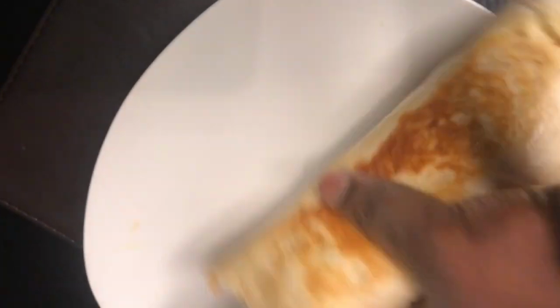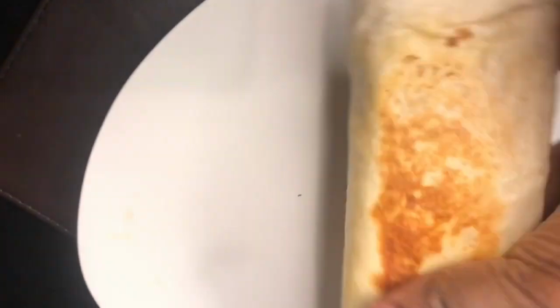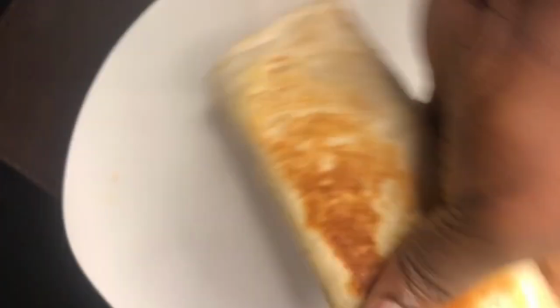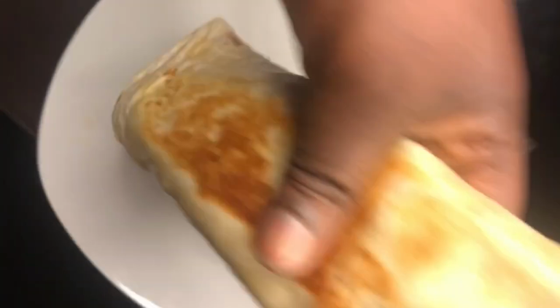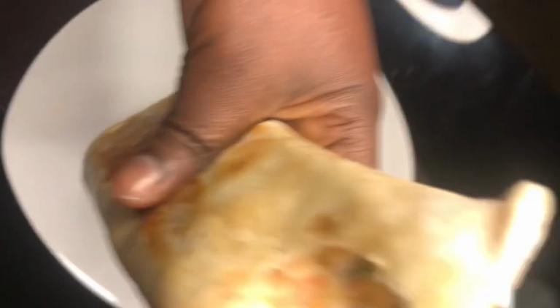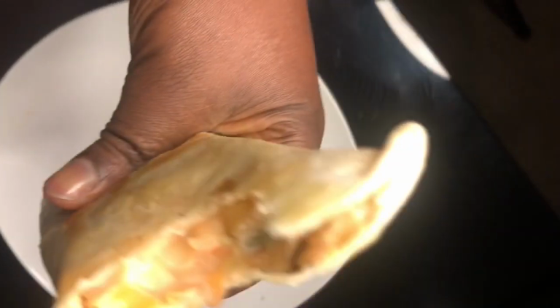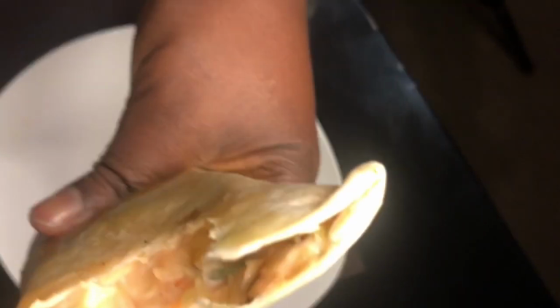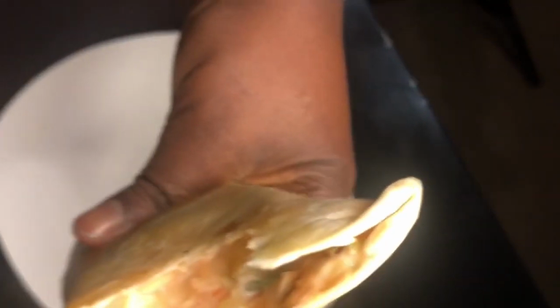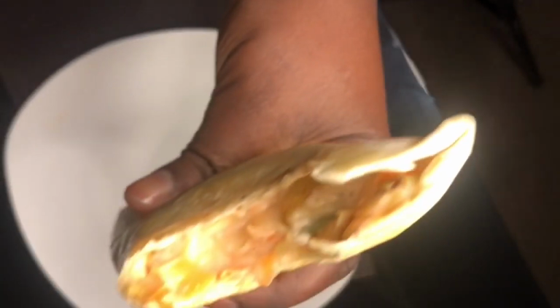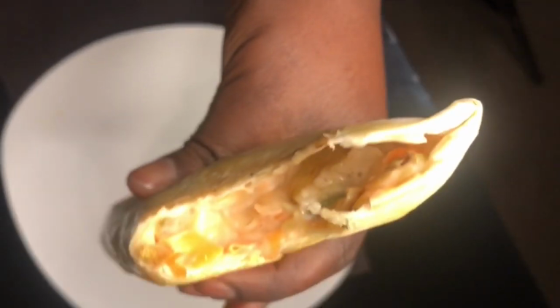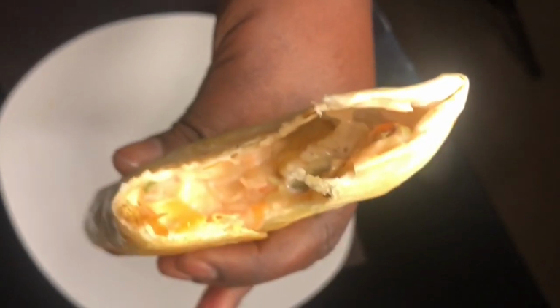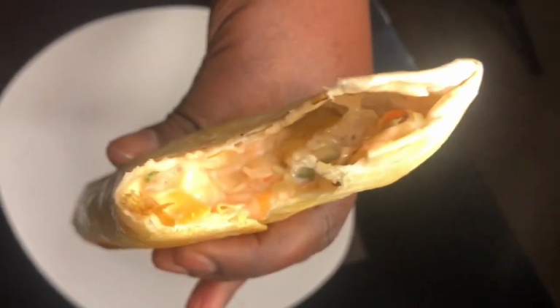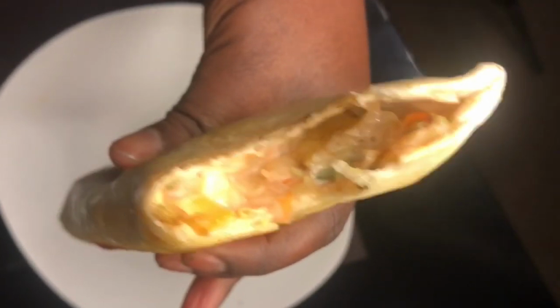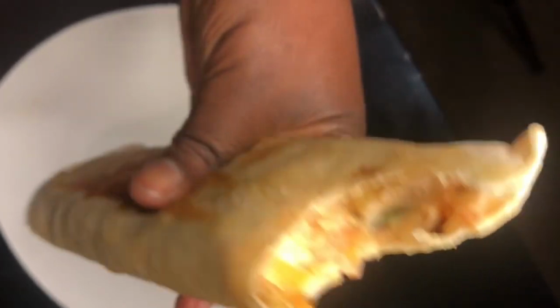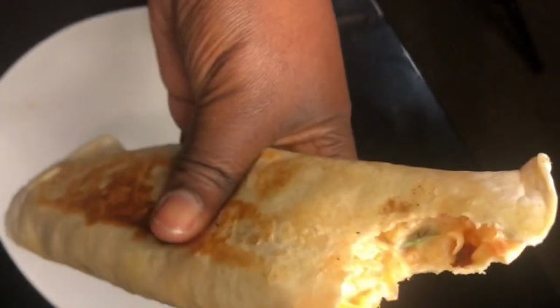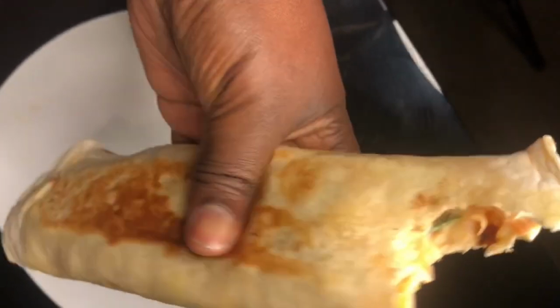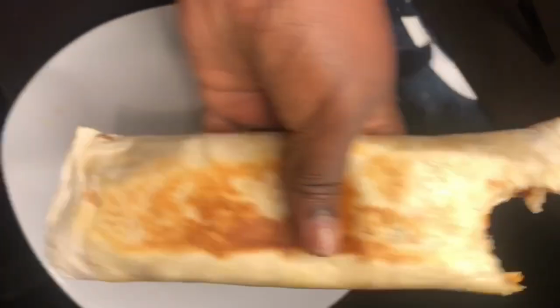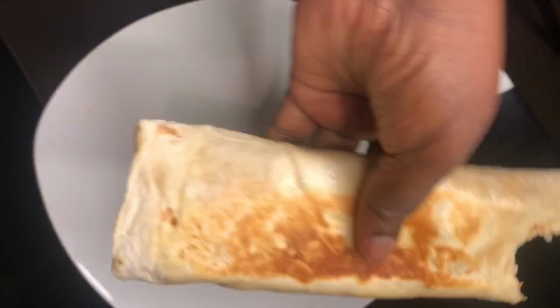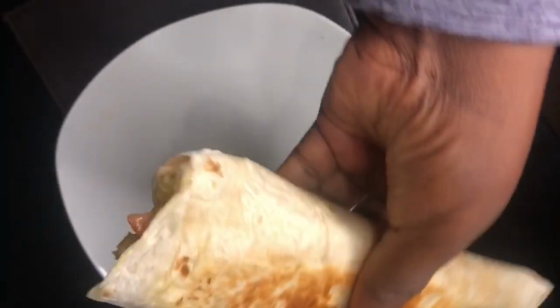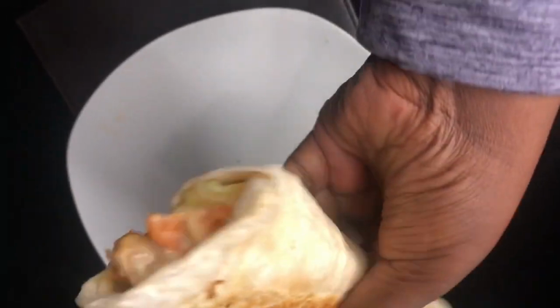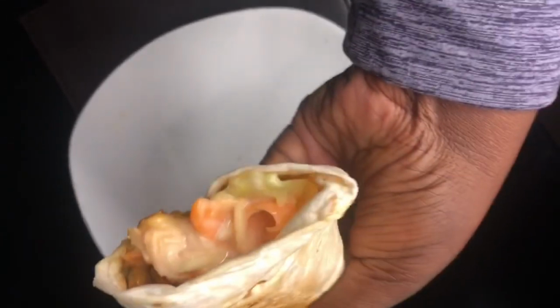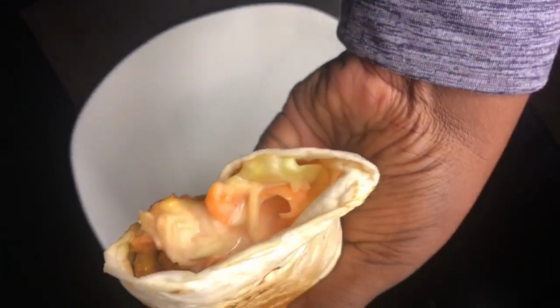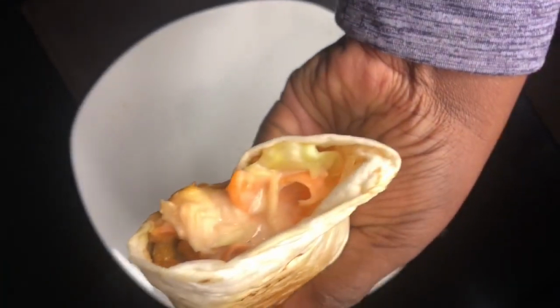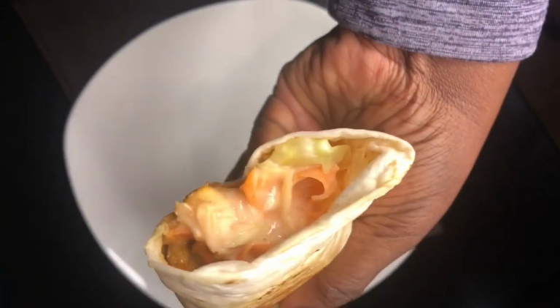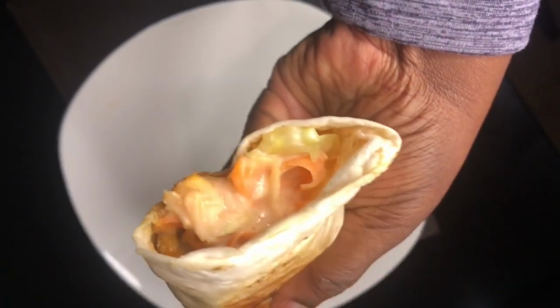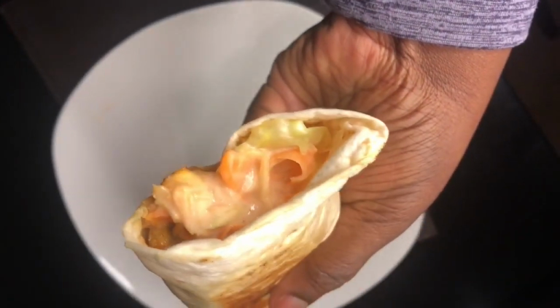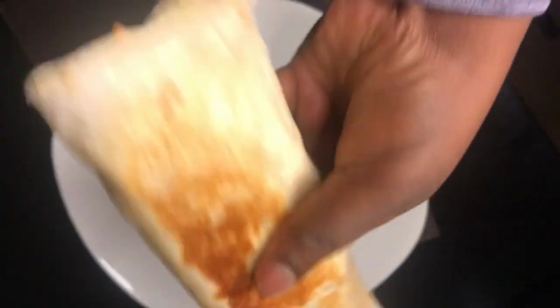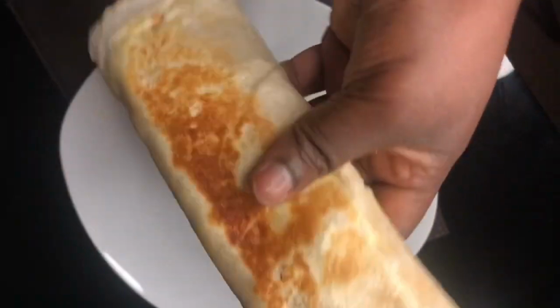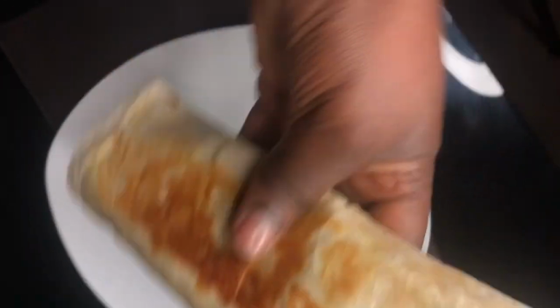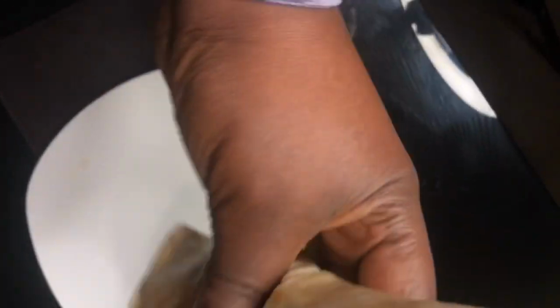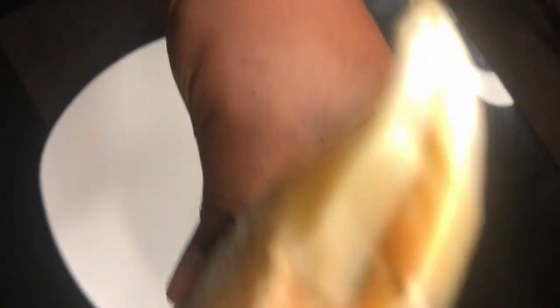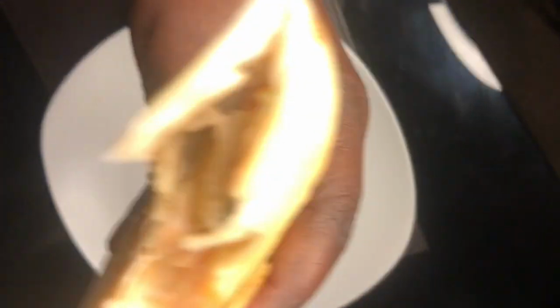Look at mine — it's ready! I just had a bite. Yummy!